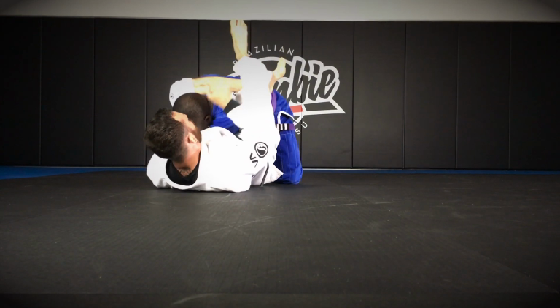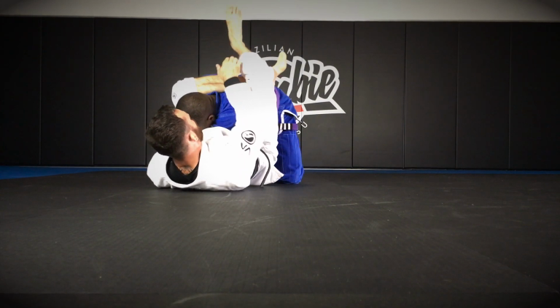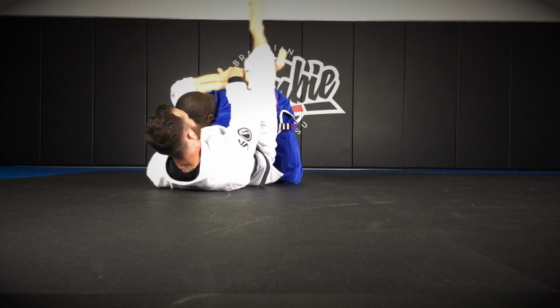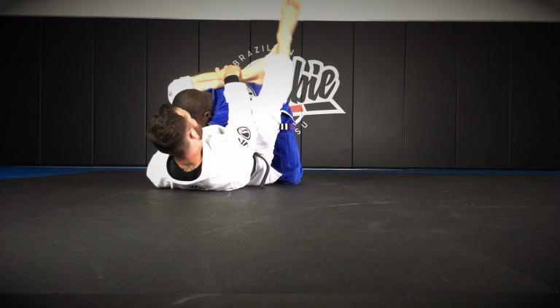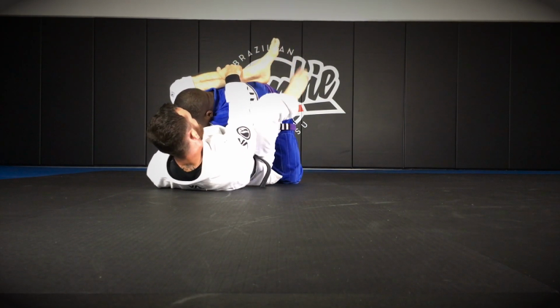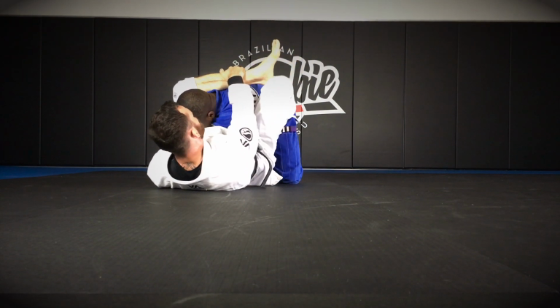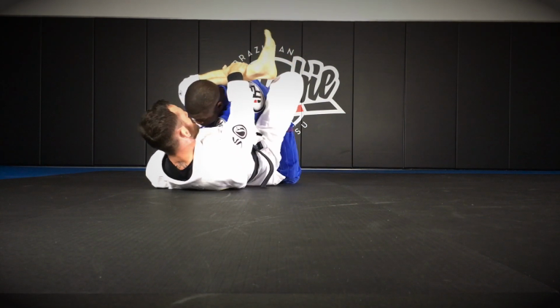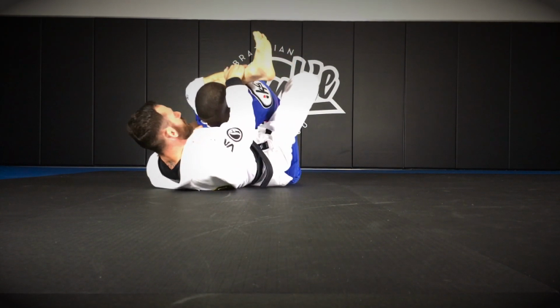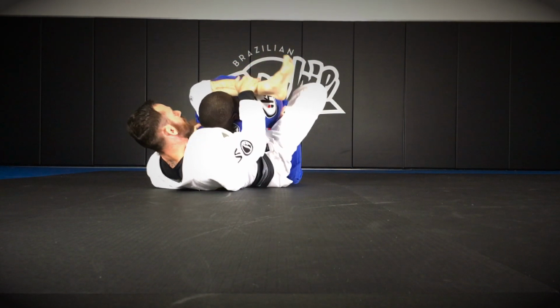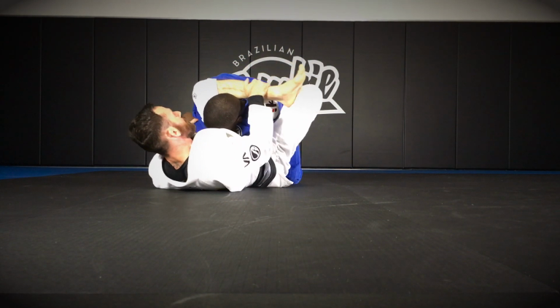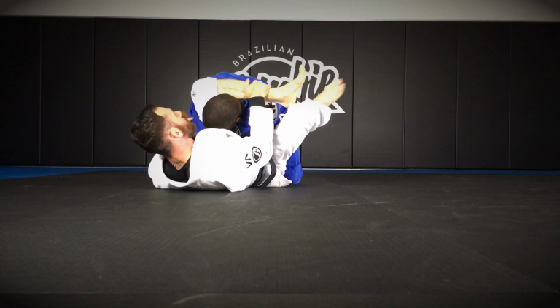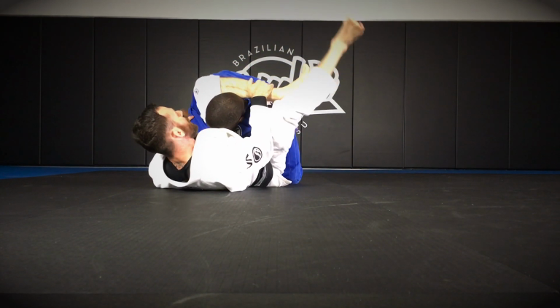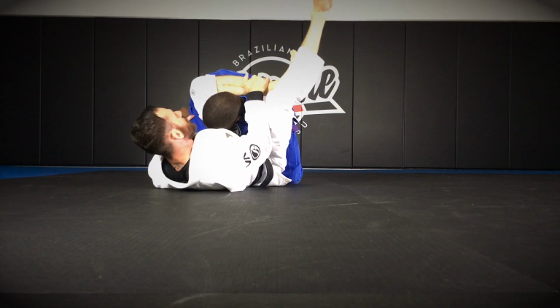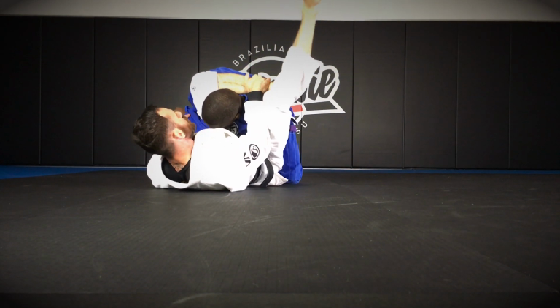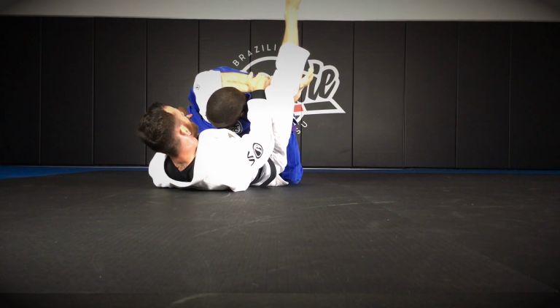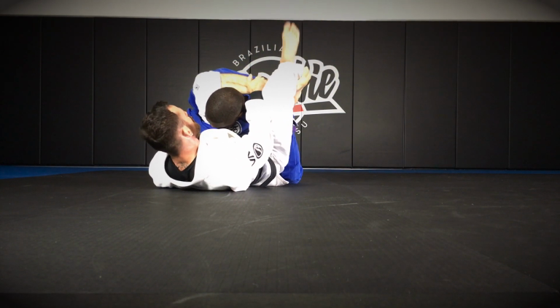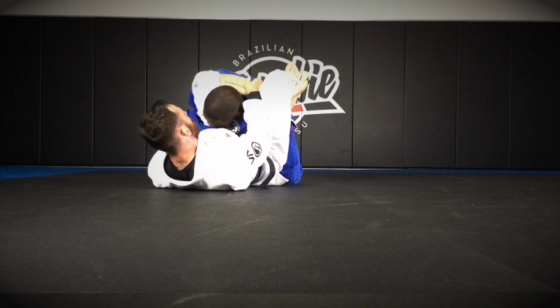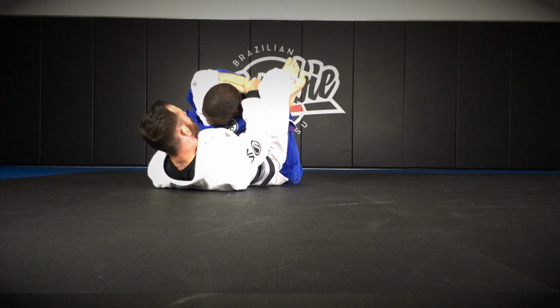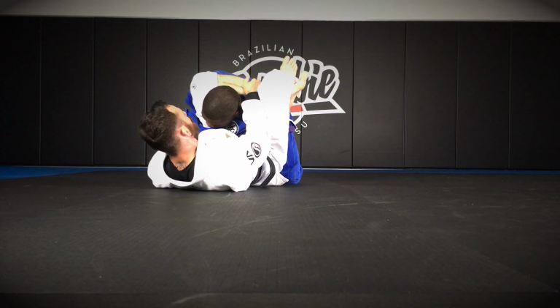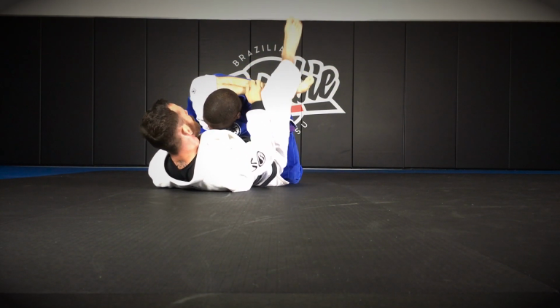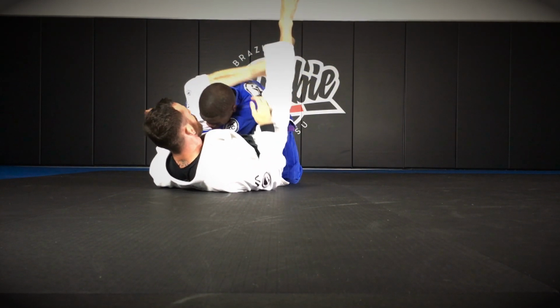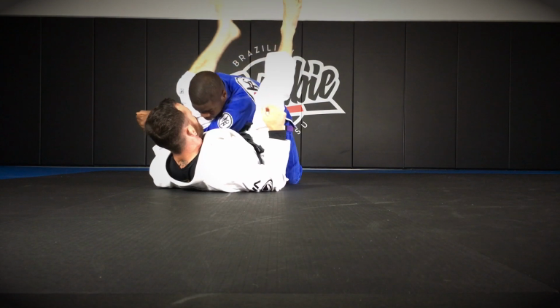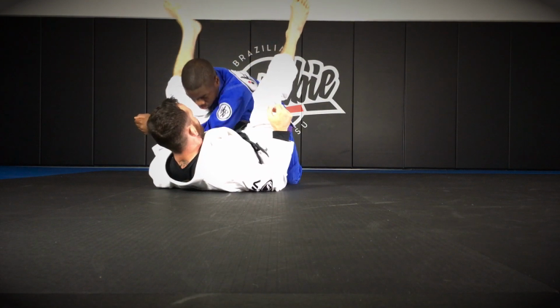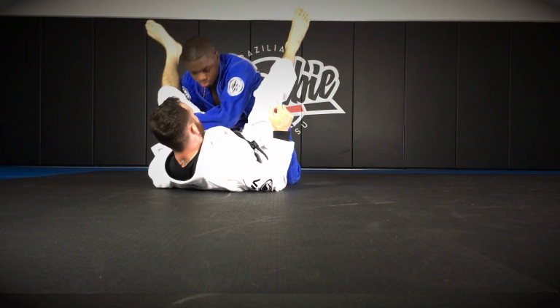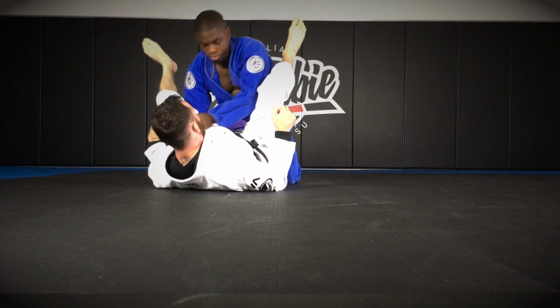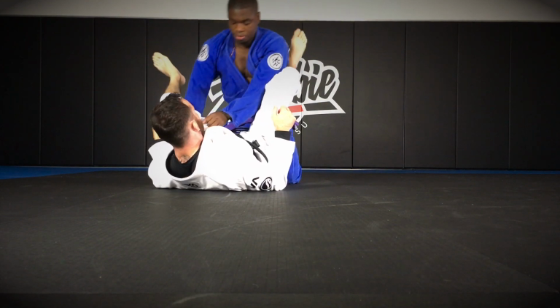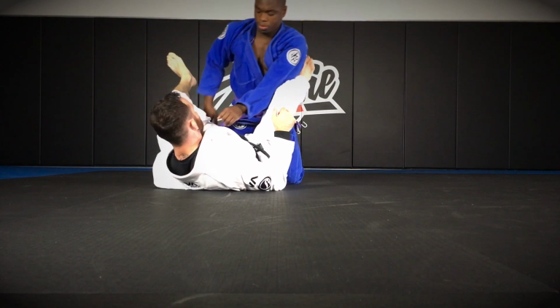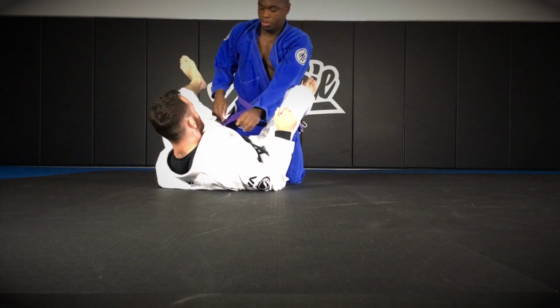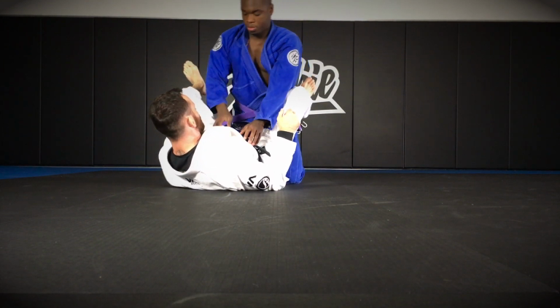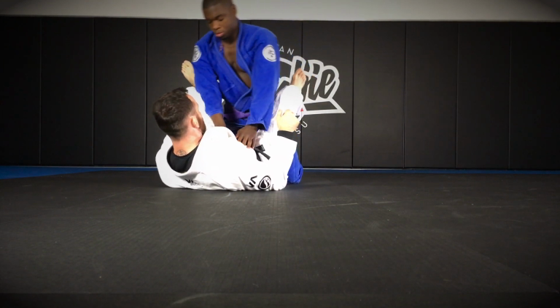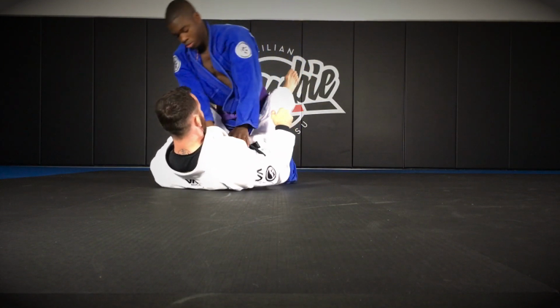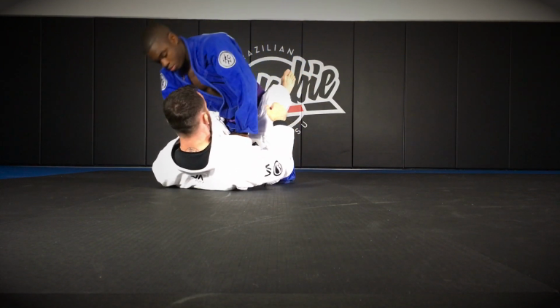From here, all the same adjustments apply — just basic triangle, finish it from there.